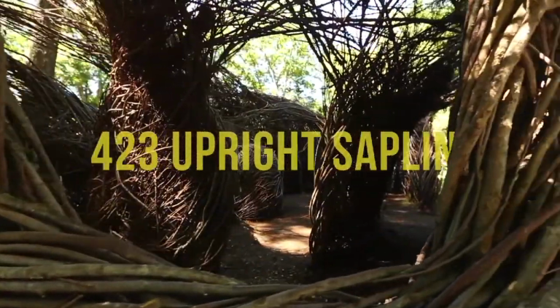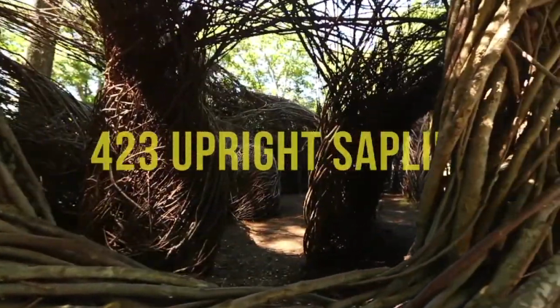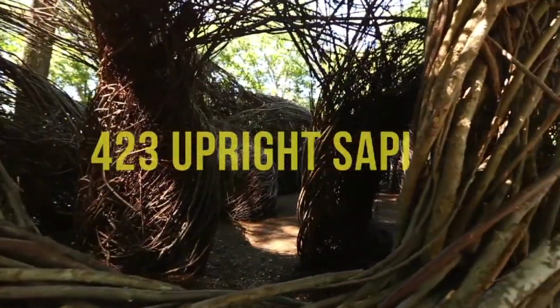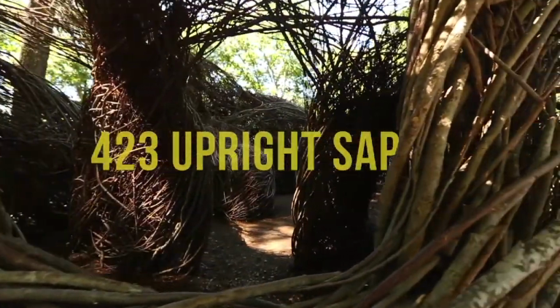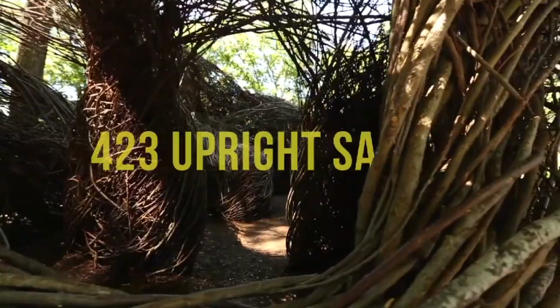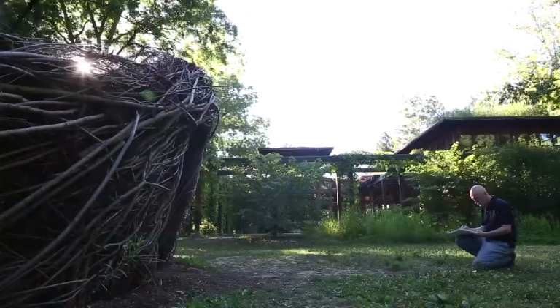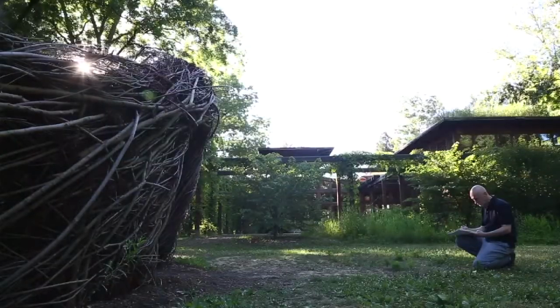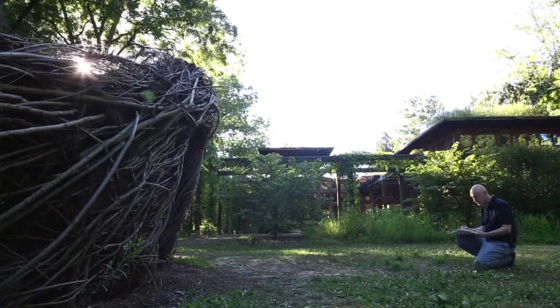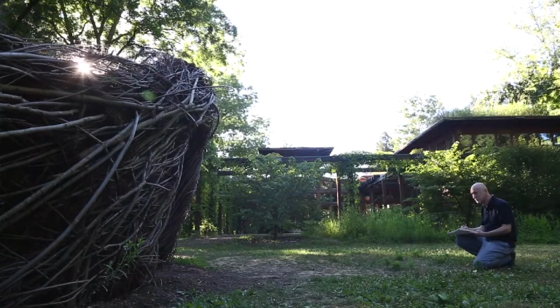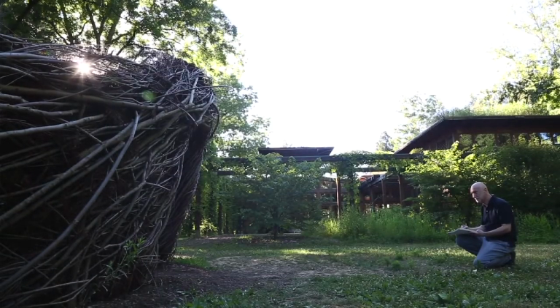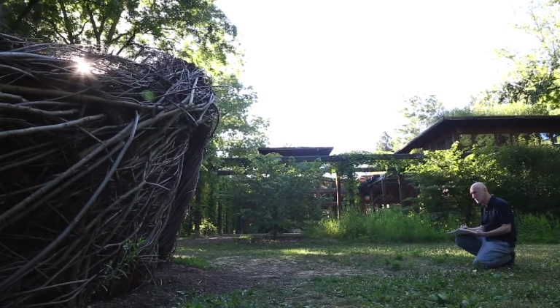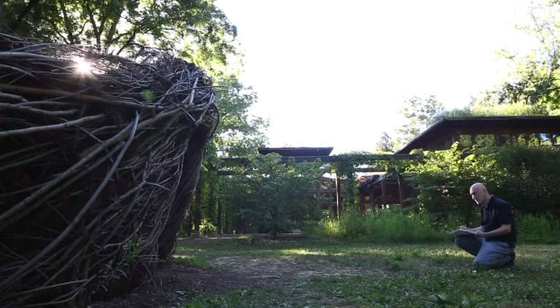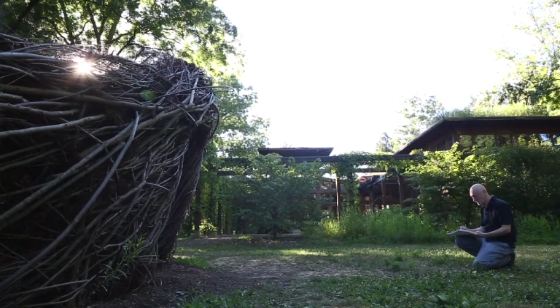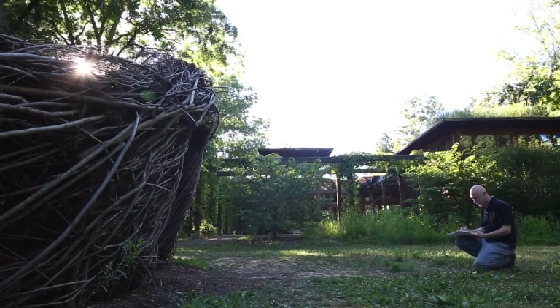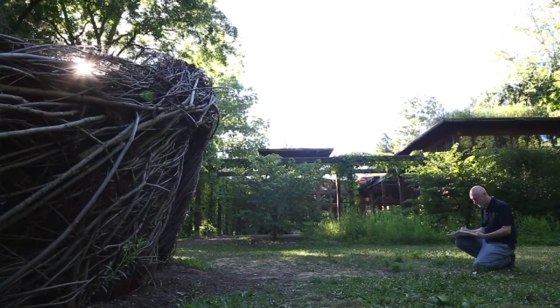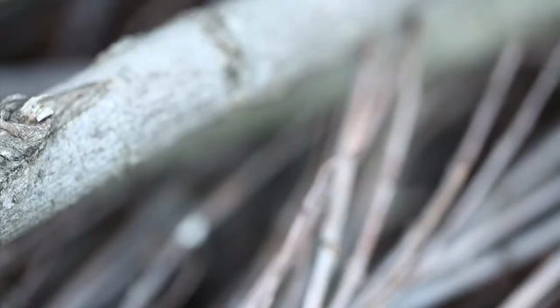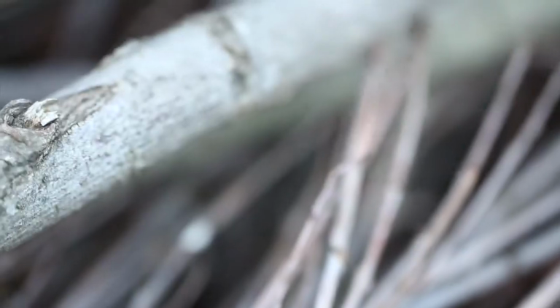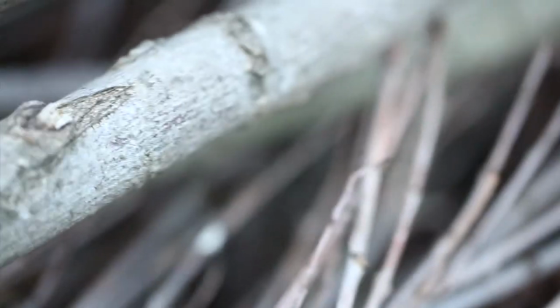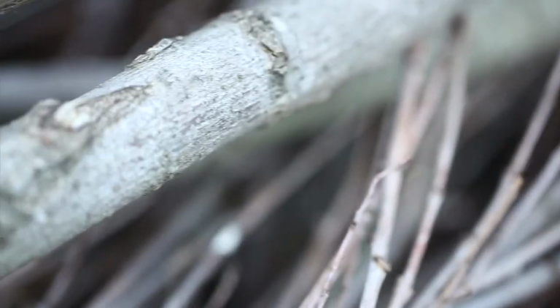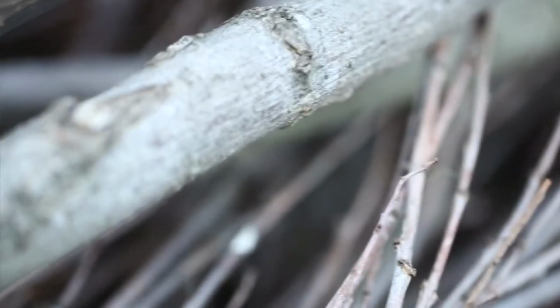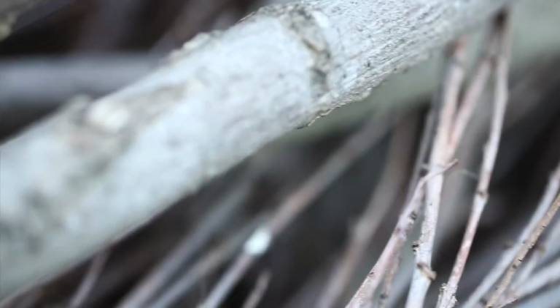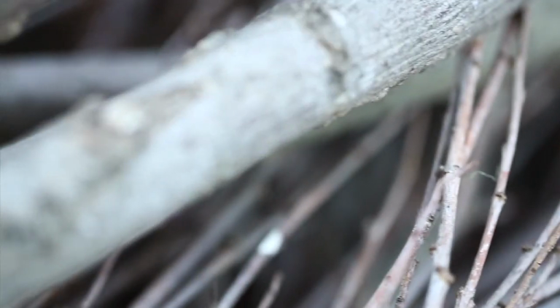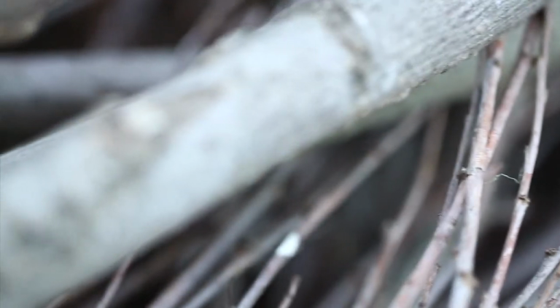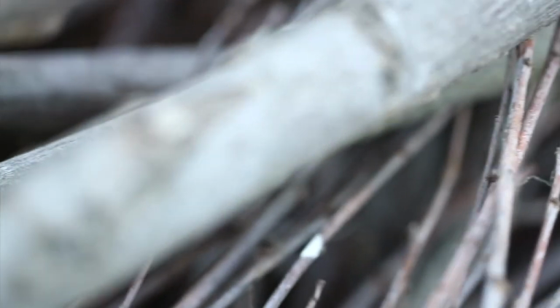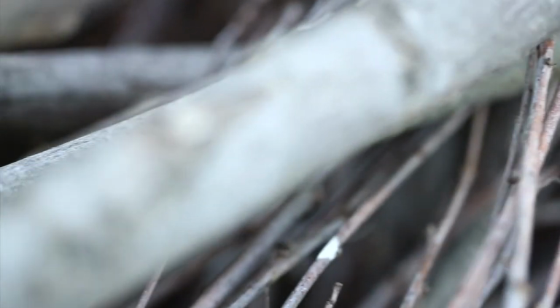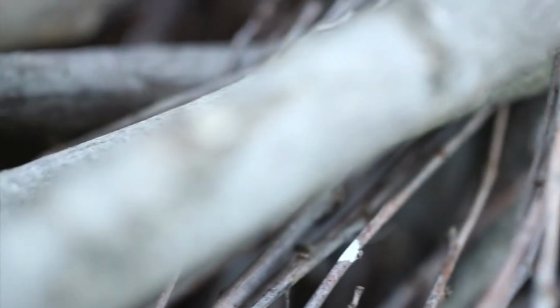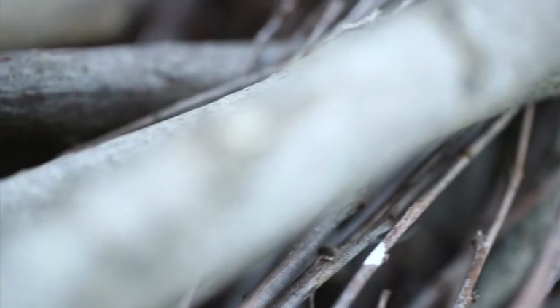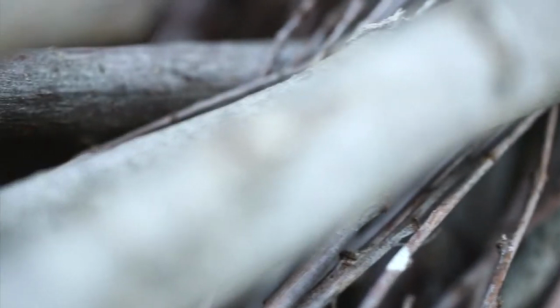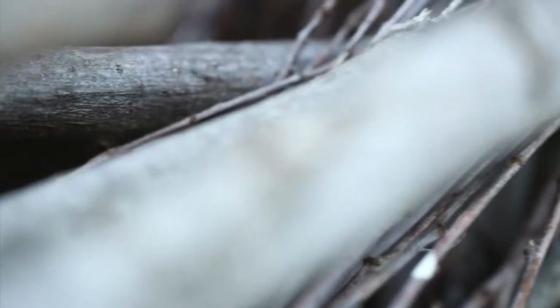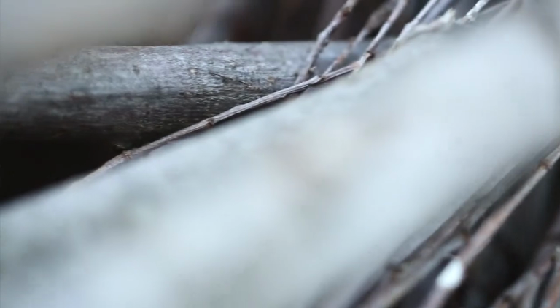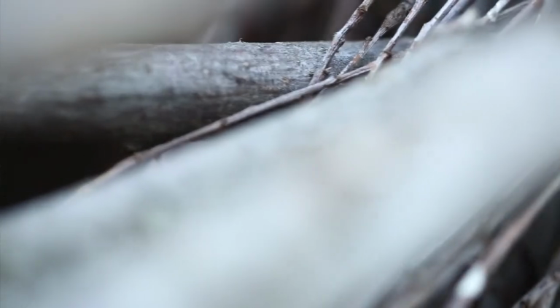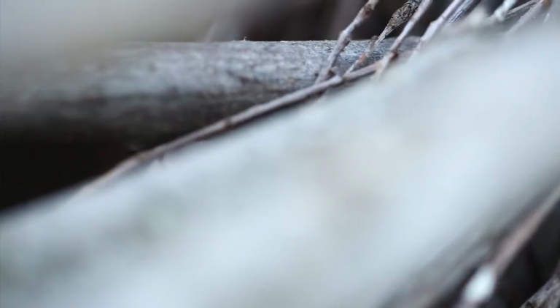Artists have this wonderful way of using a common material, such as willow, and turning it into something magical.